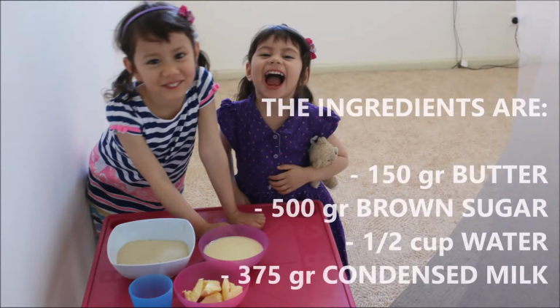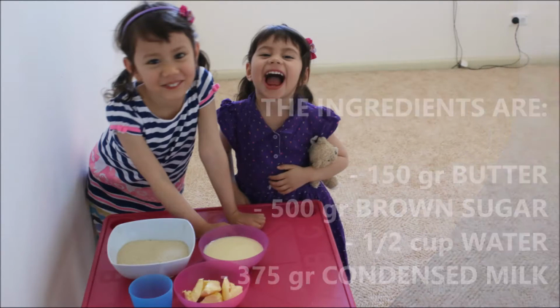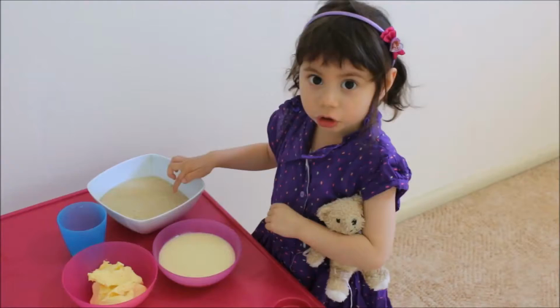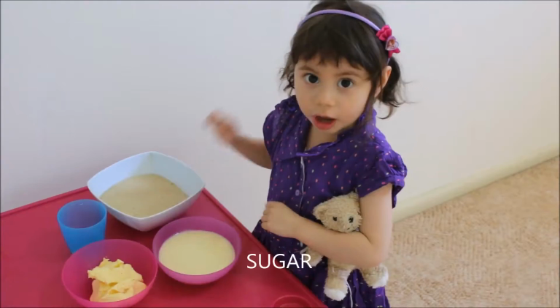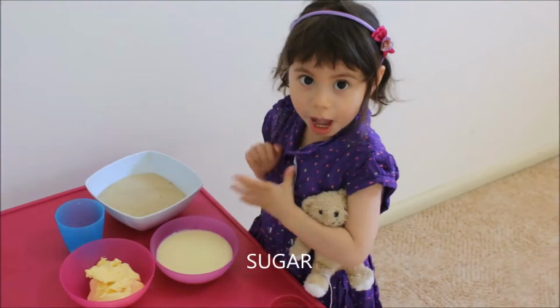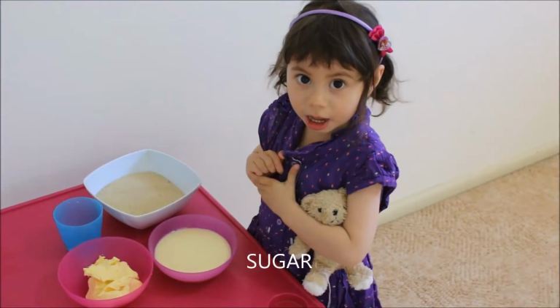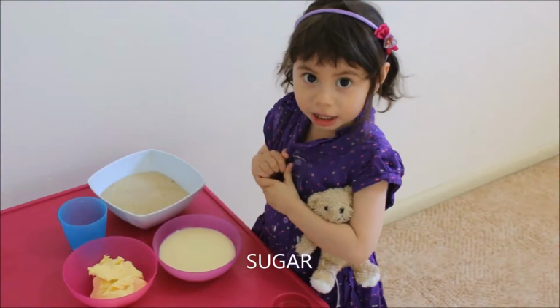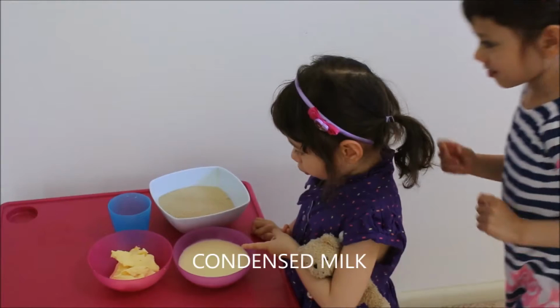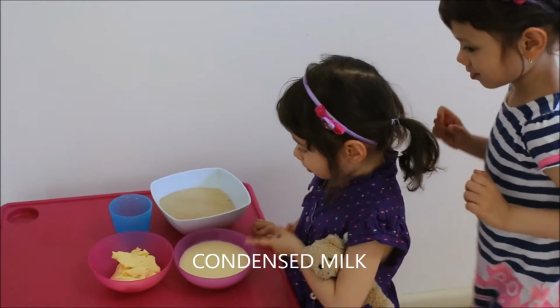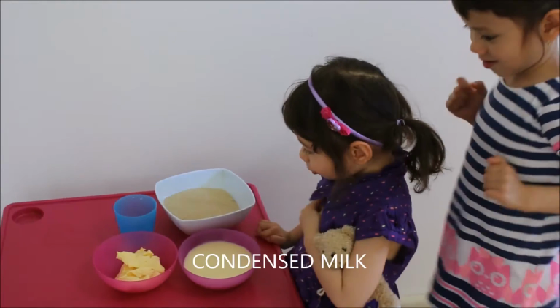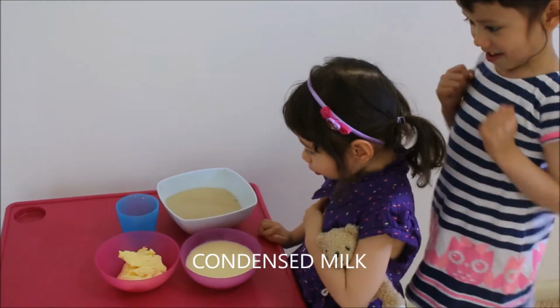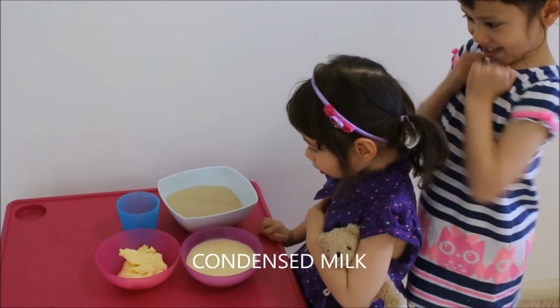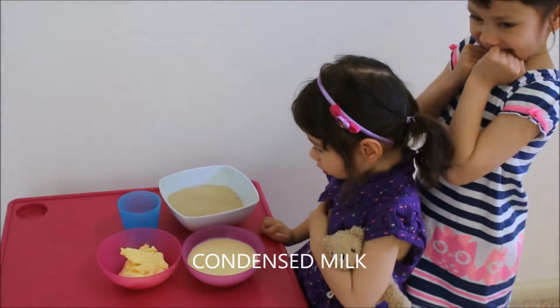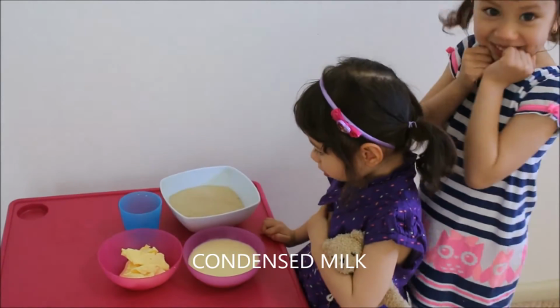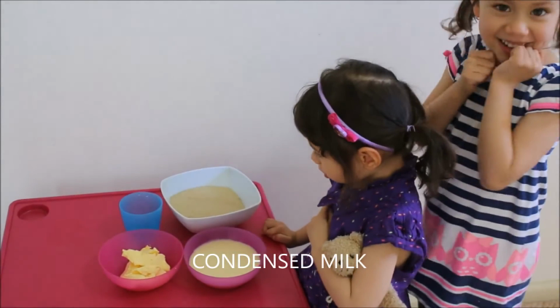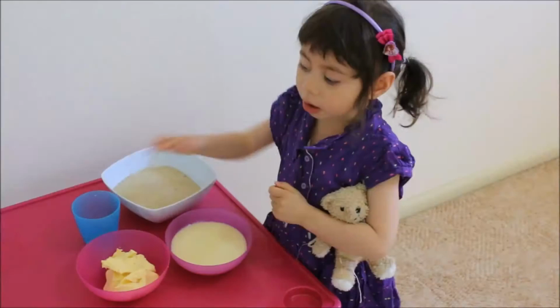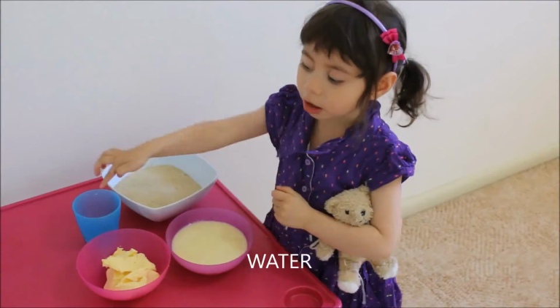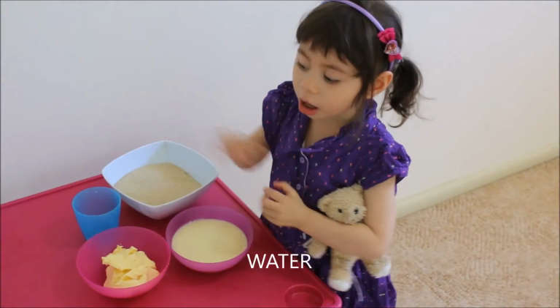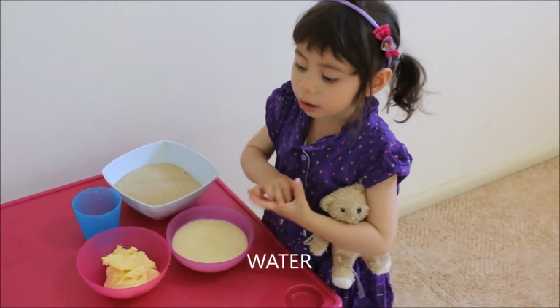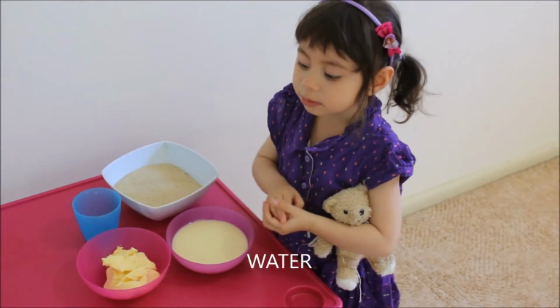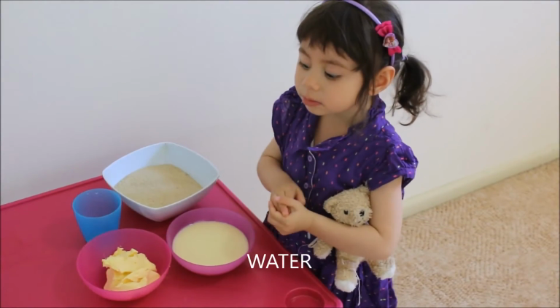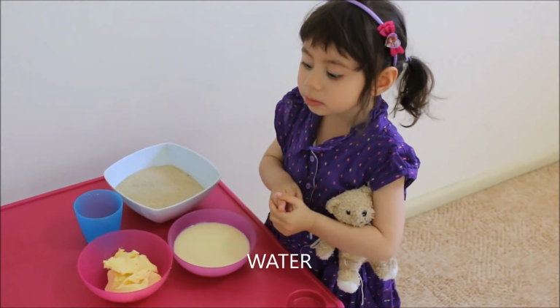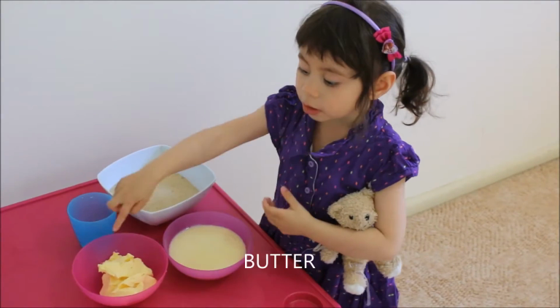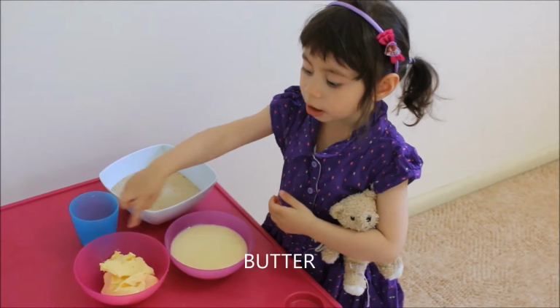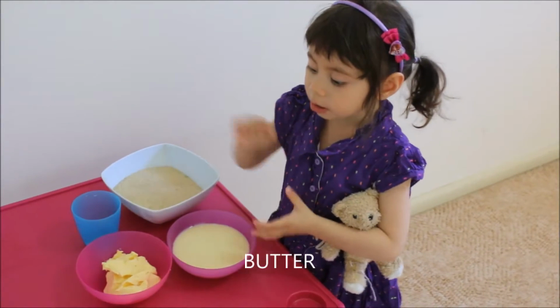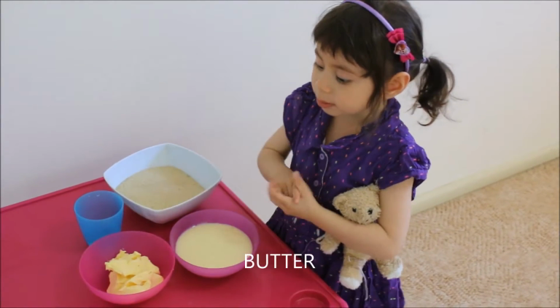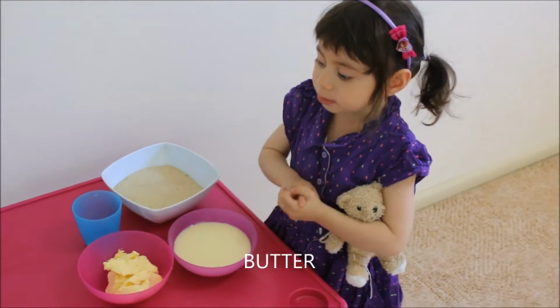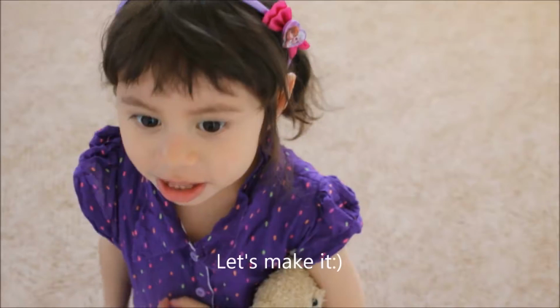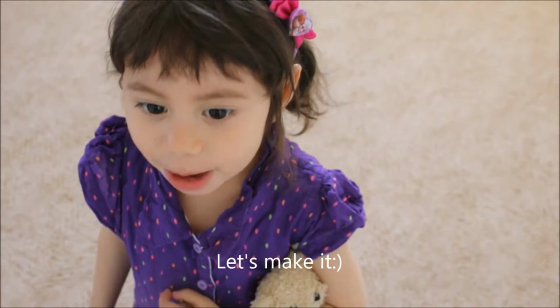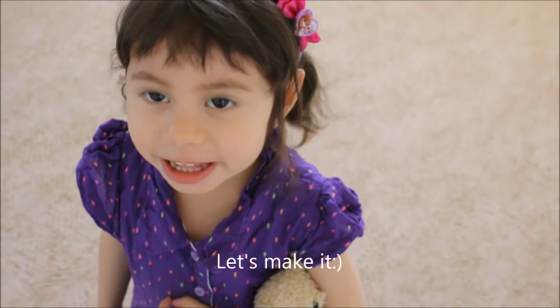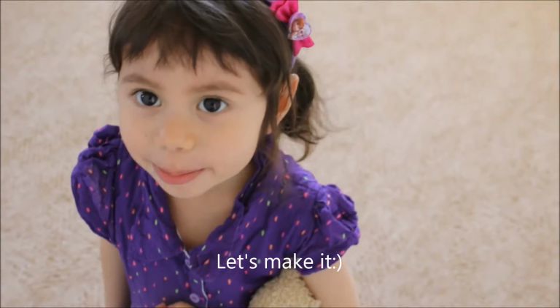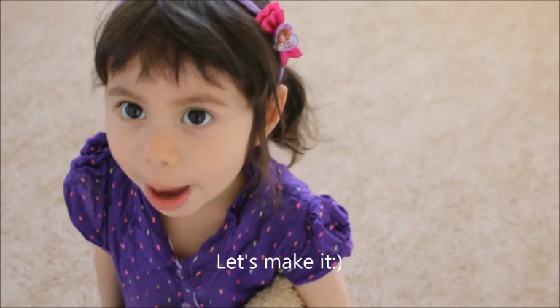Here we go, throw your tail. That's hot, that's hot! We made it, mom.